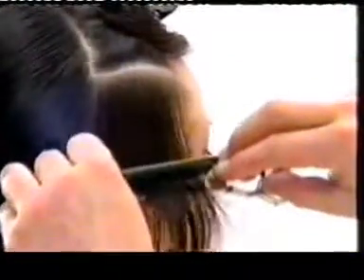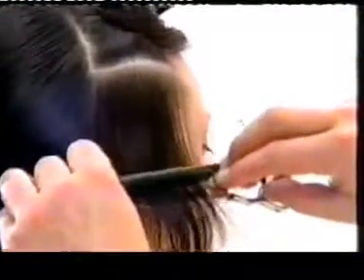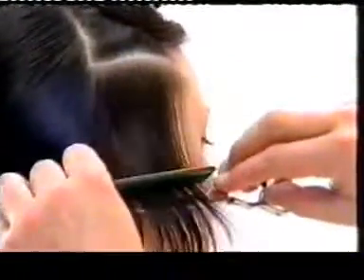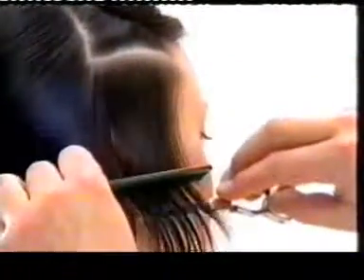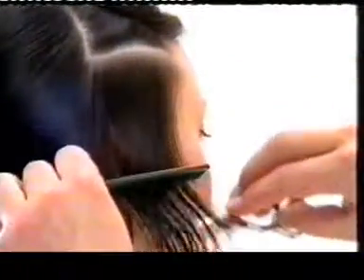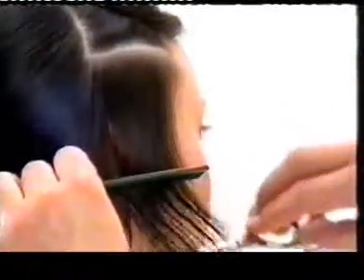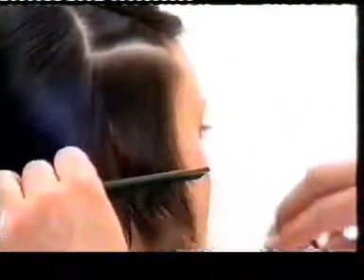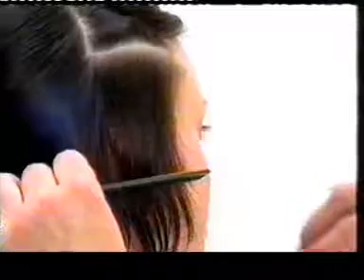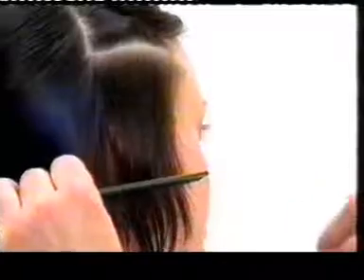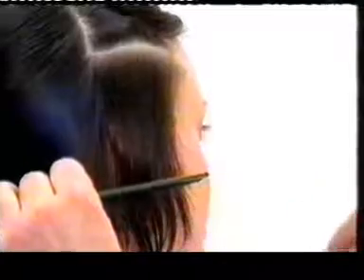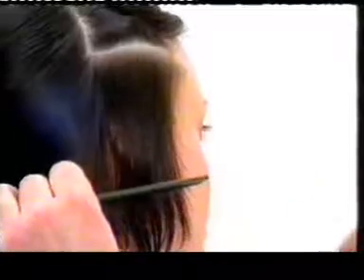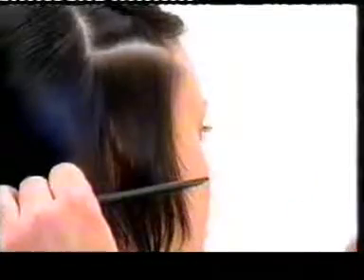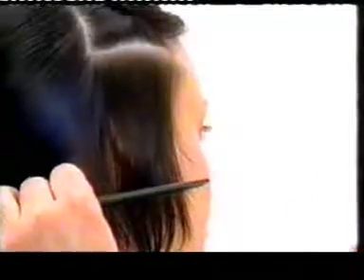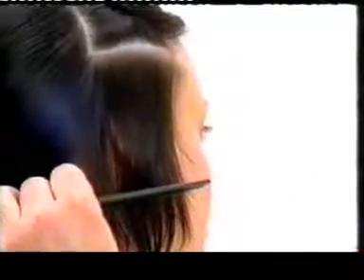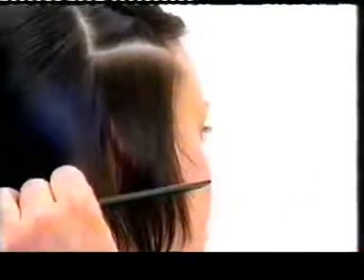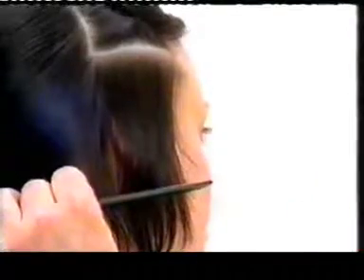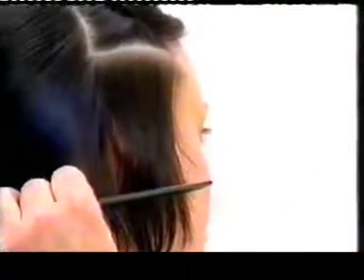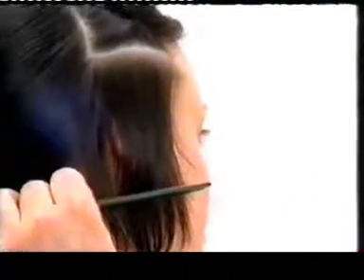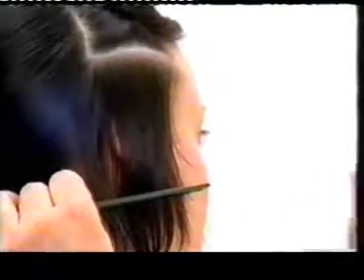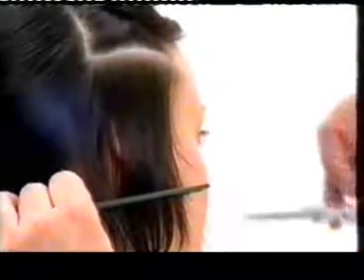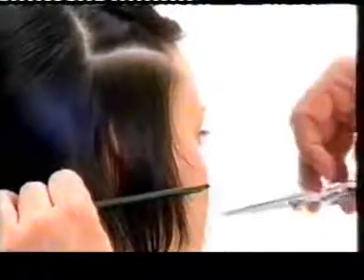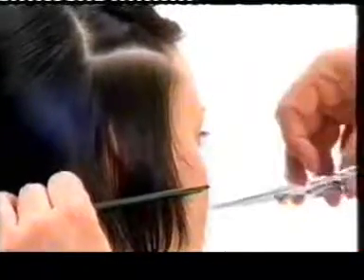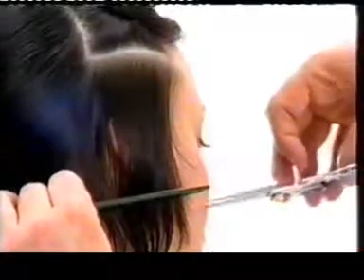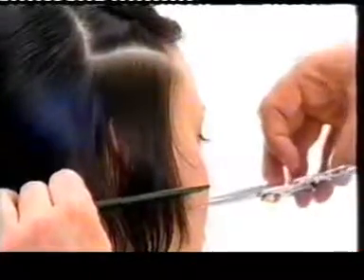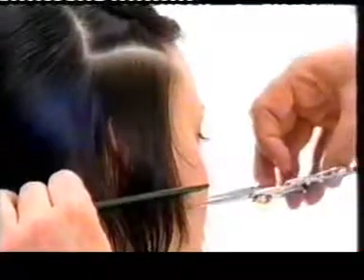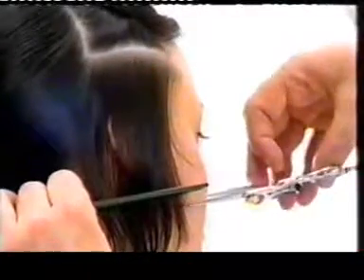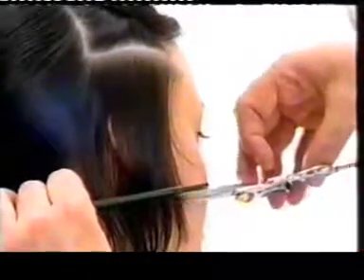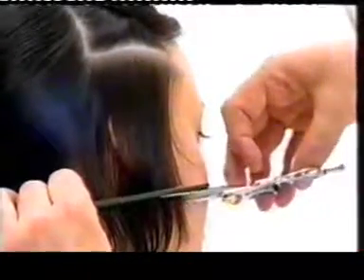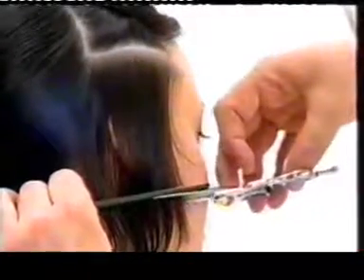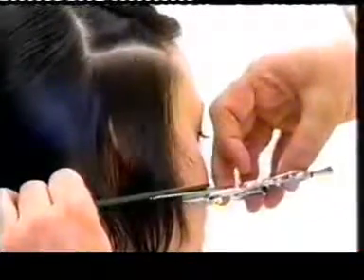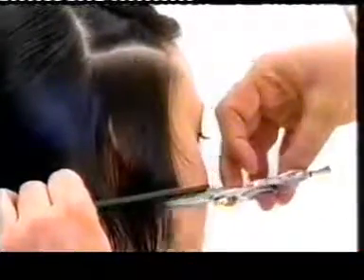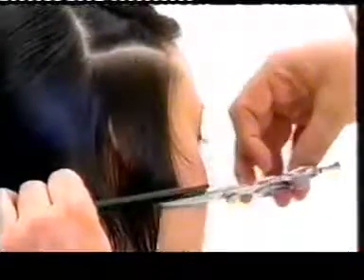Exactly the same cutting technique is used on the opposite side, working up to the top of the head.